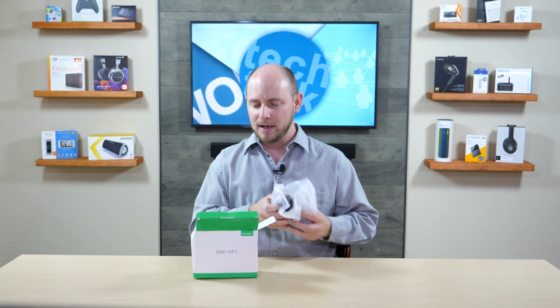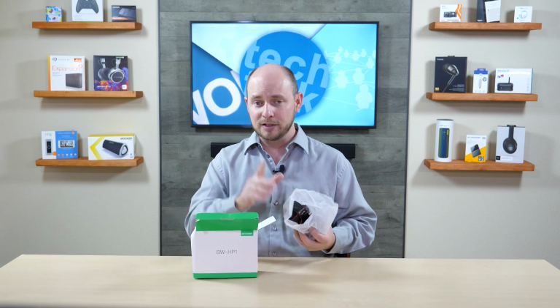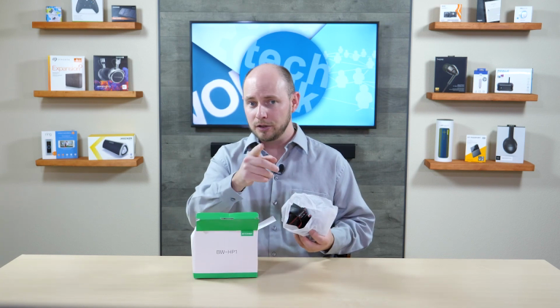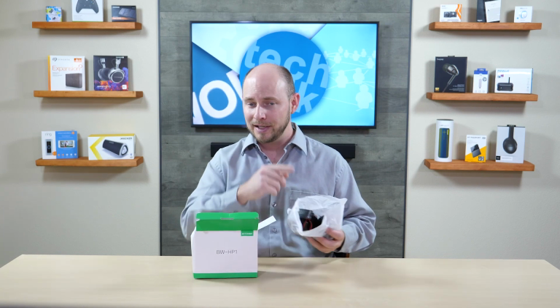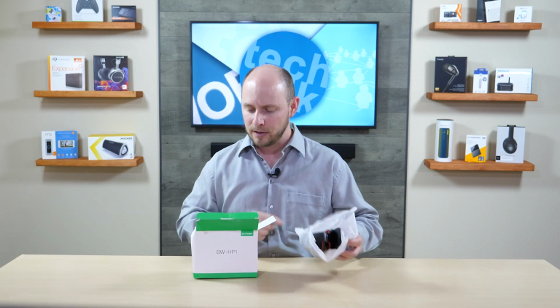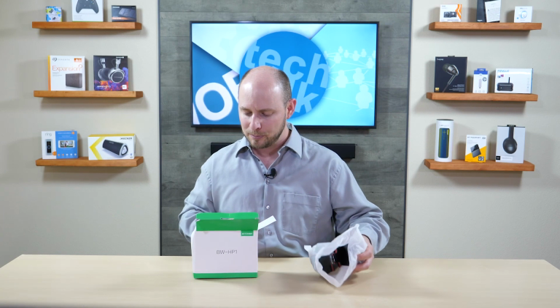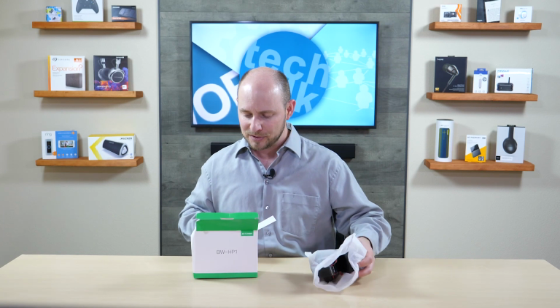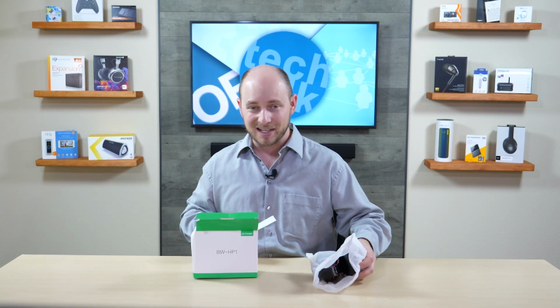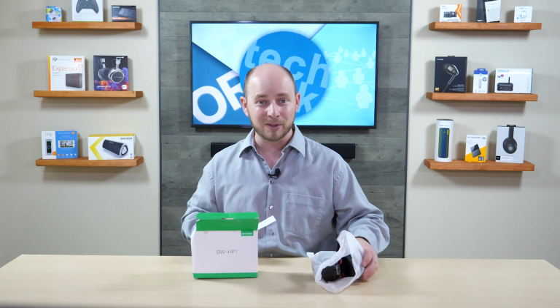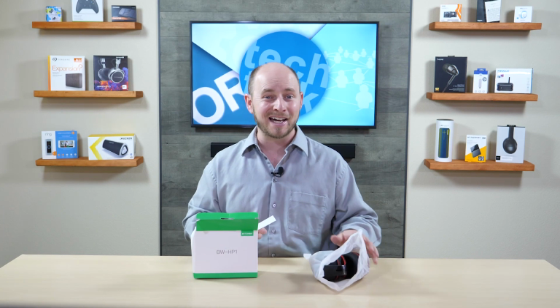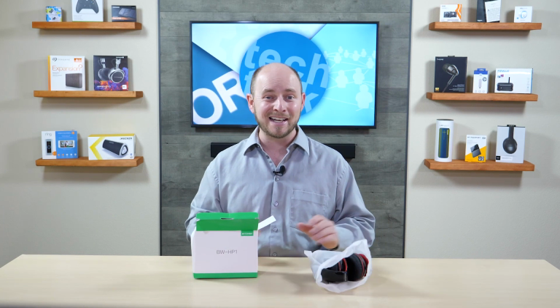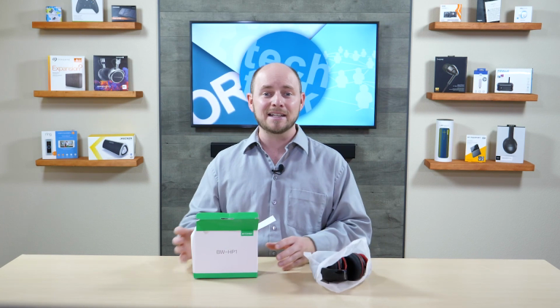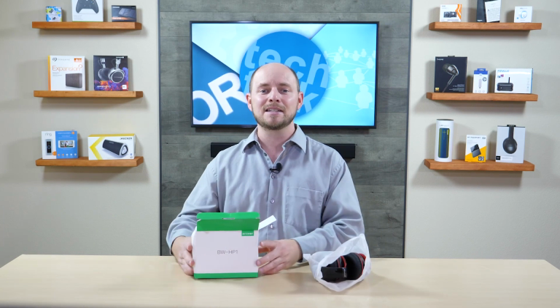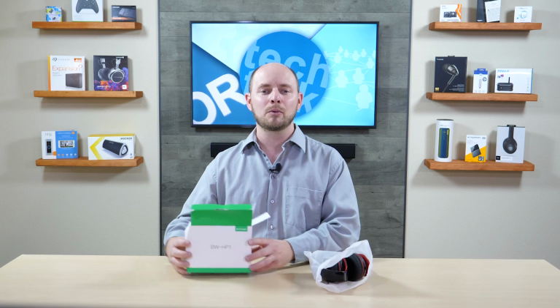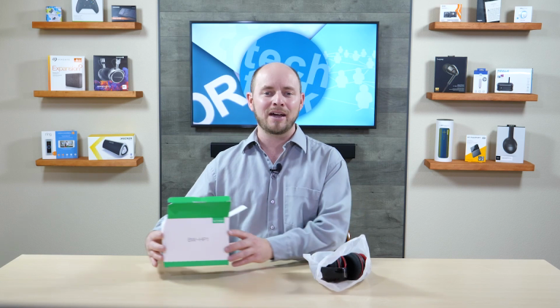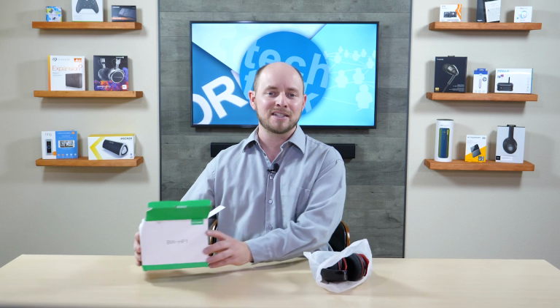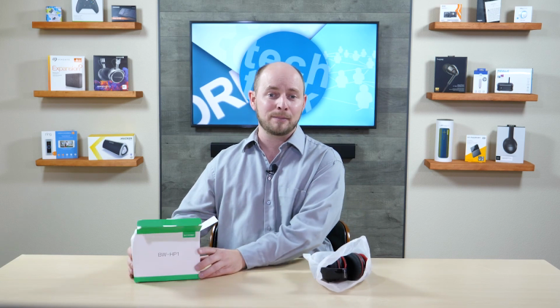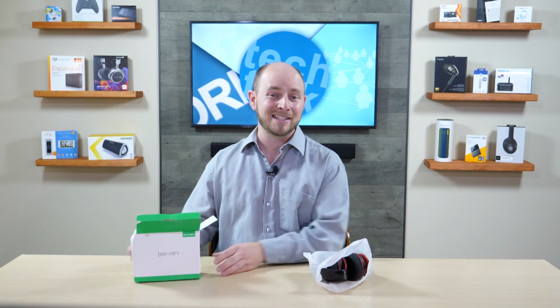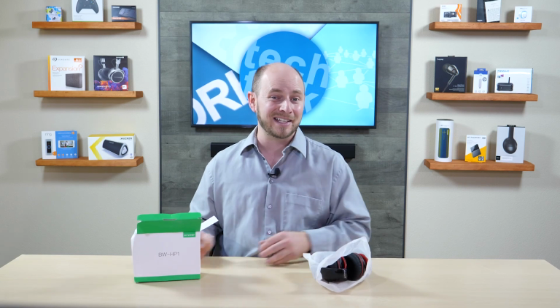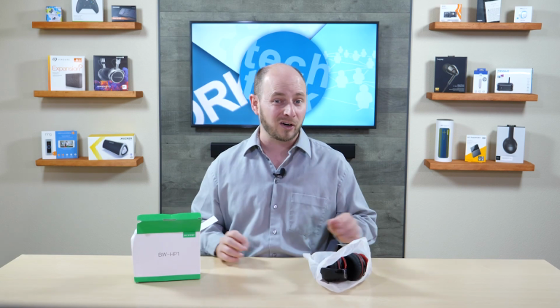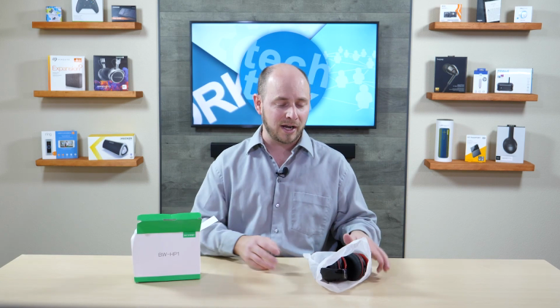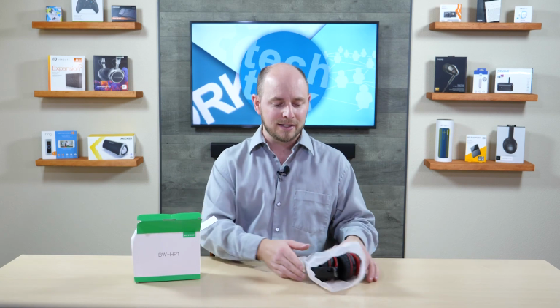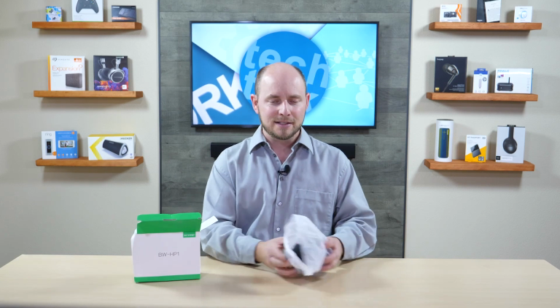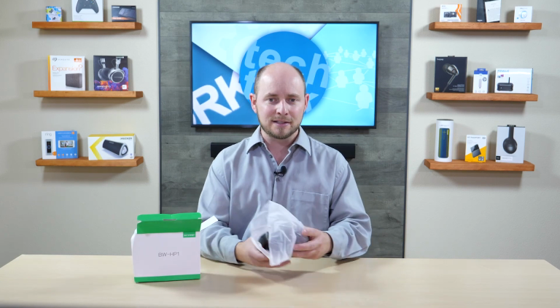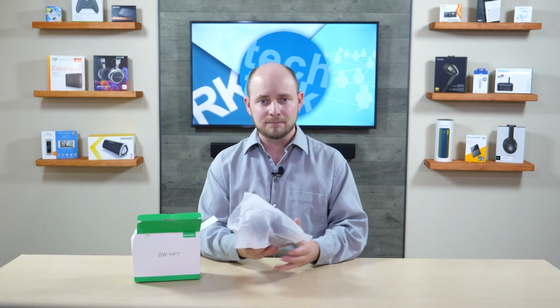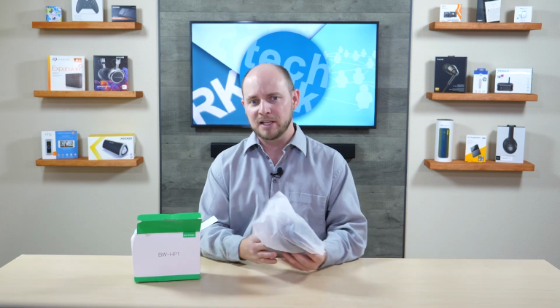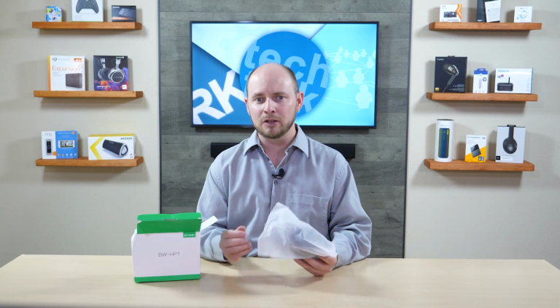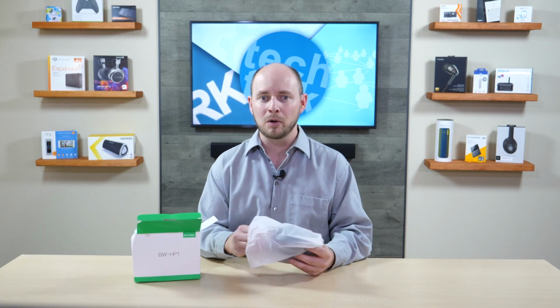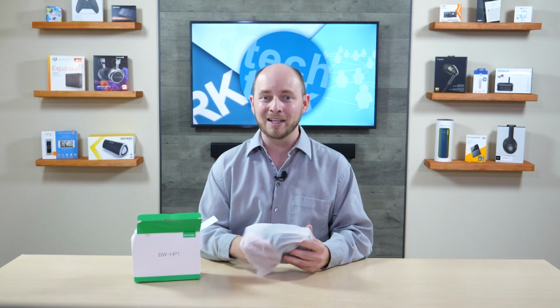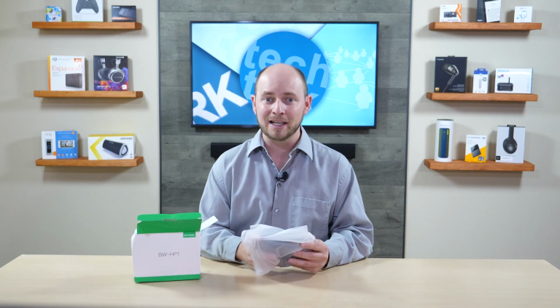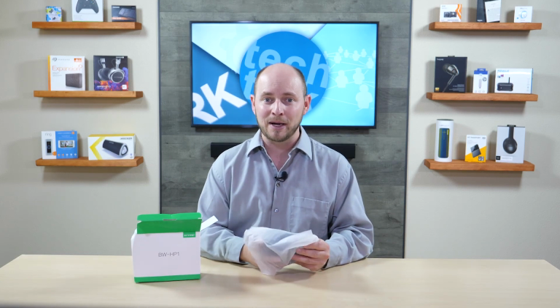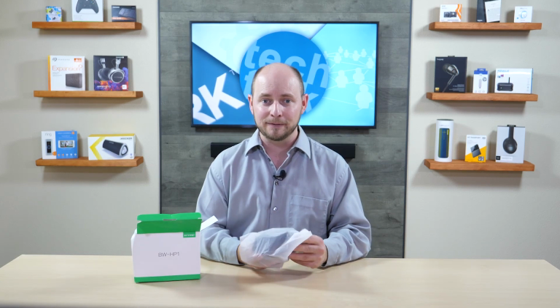You can go later on to pocnetwork.net to see what we have to say about this and let you know what we like about it.